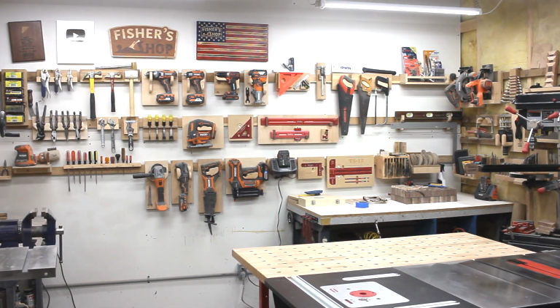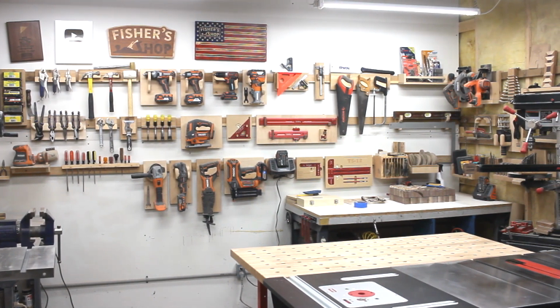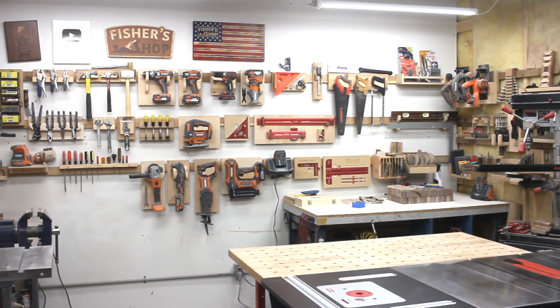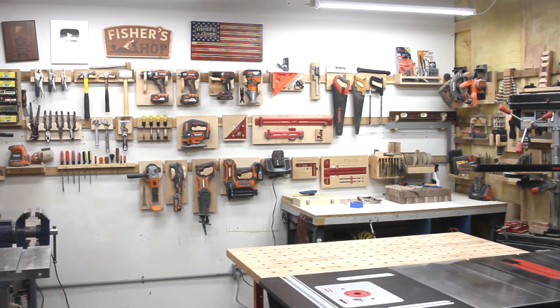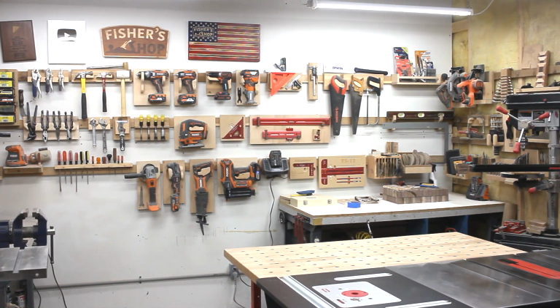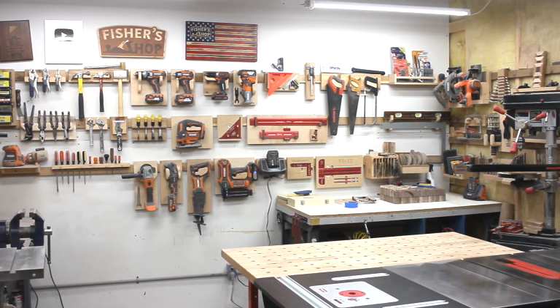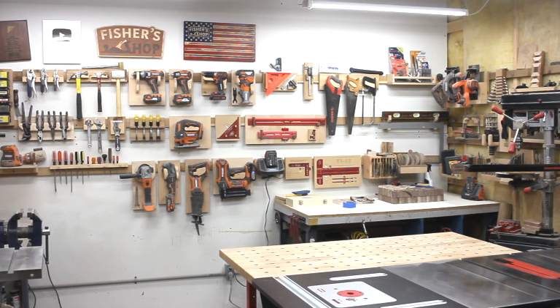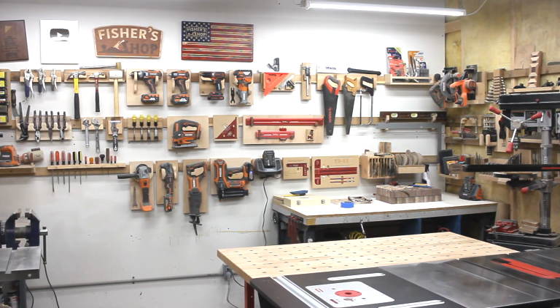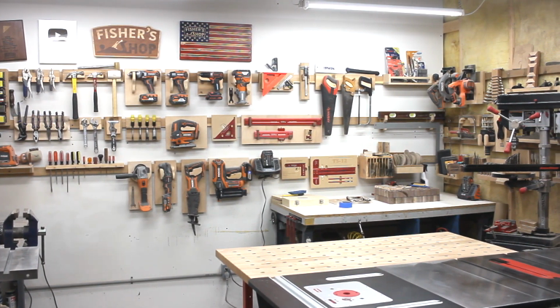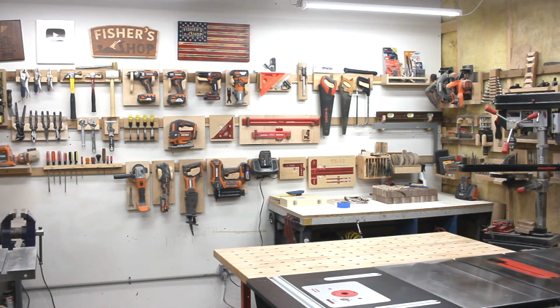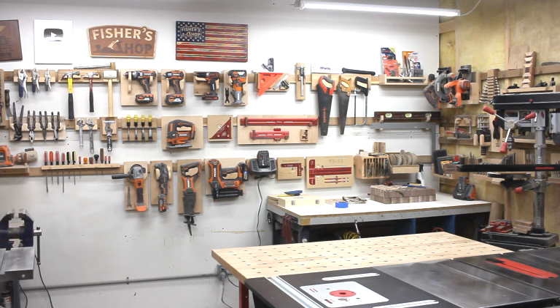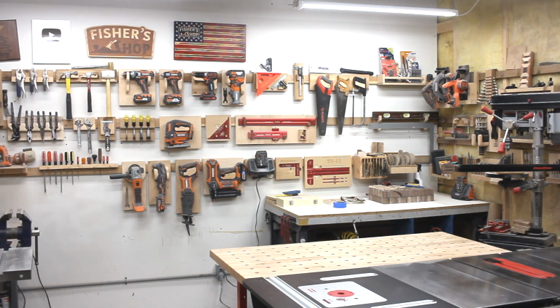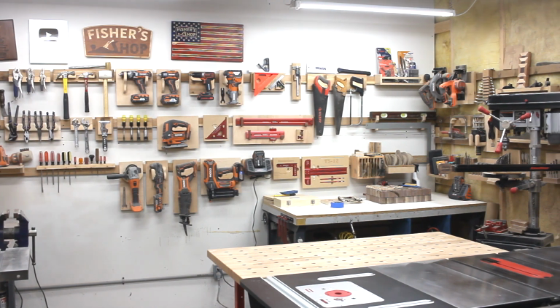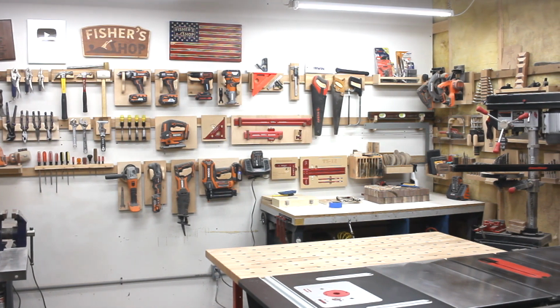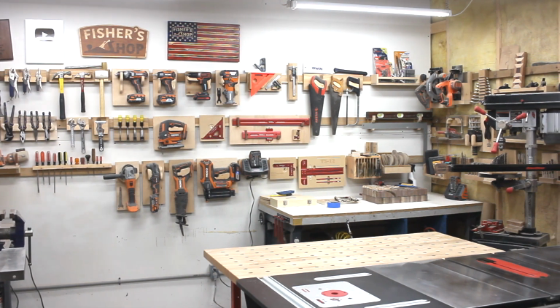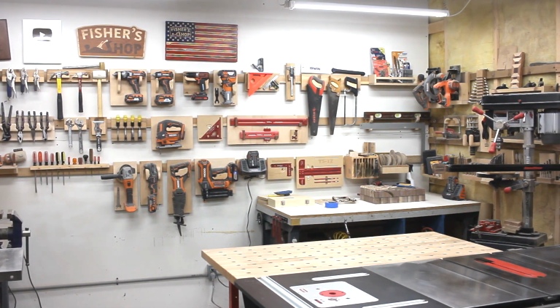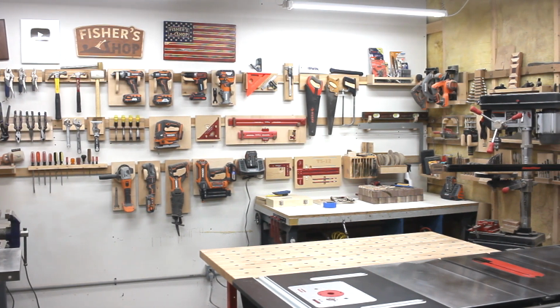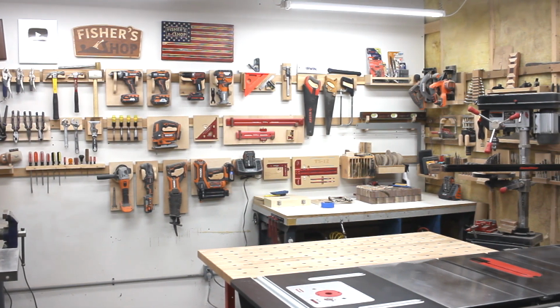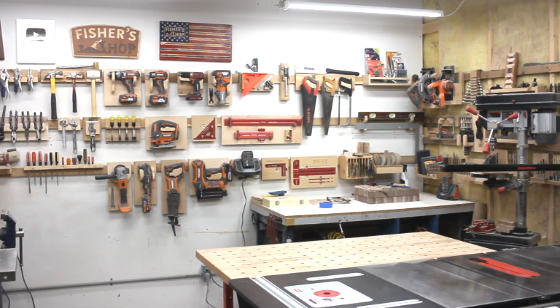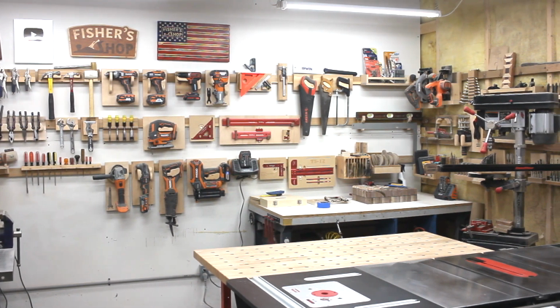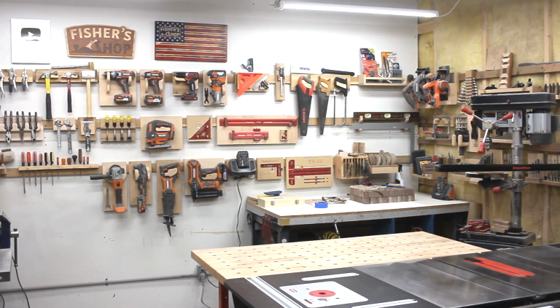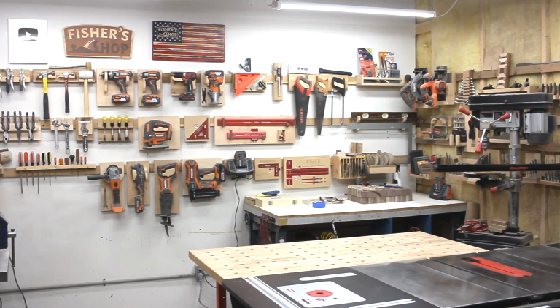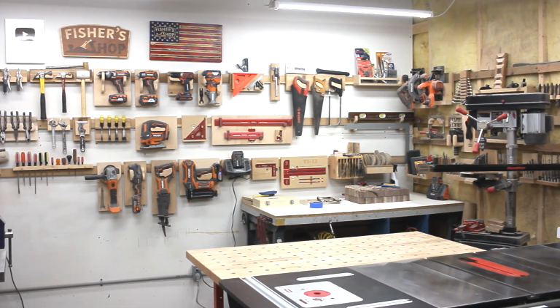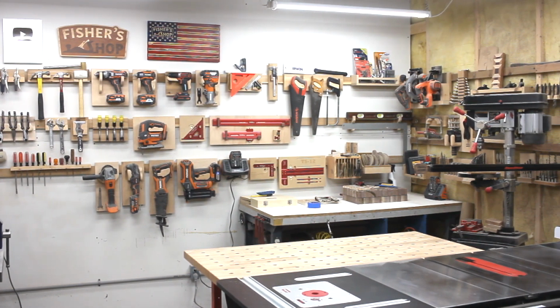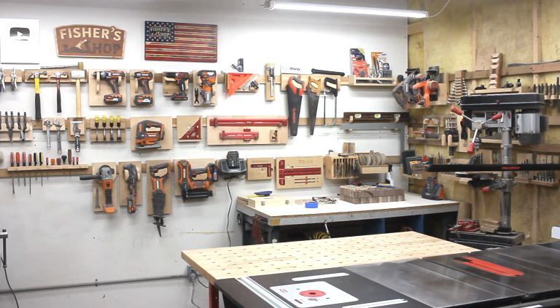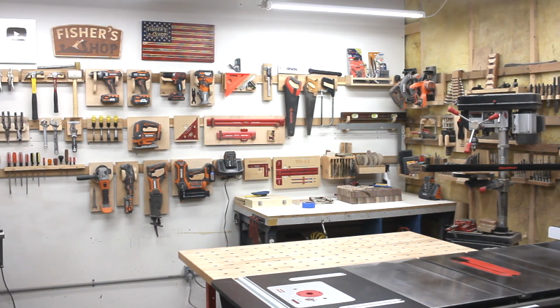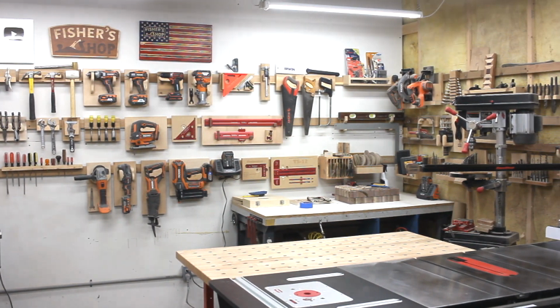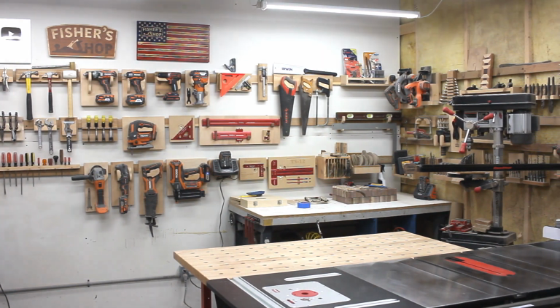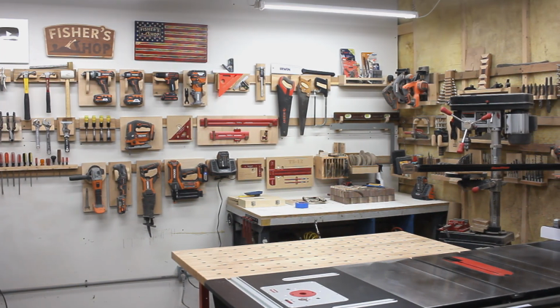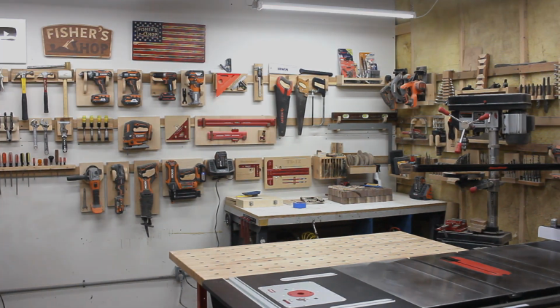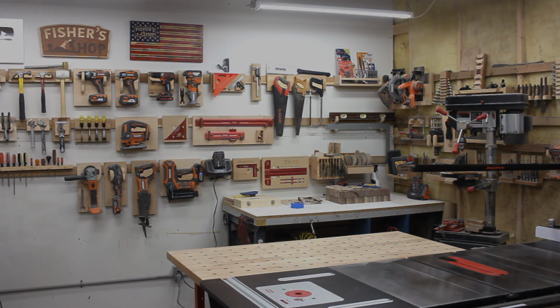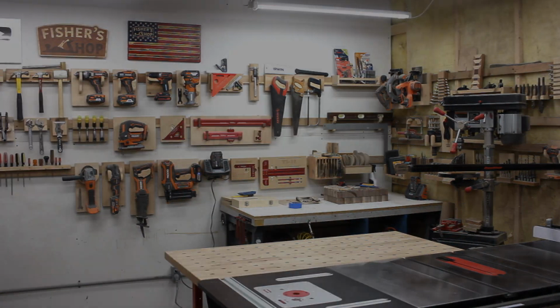Well, that about wraps up this shop upgrade. Thanks so much for watching, and we'll see you next time.